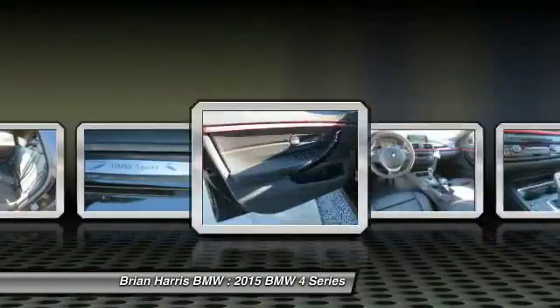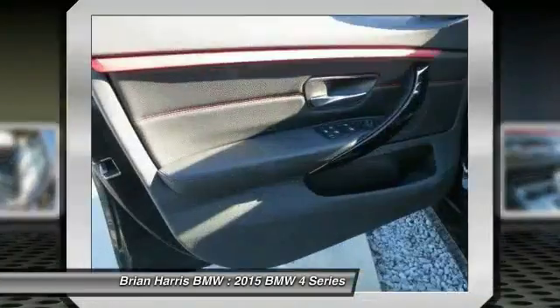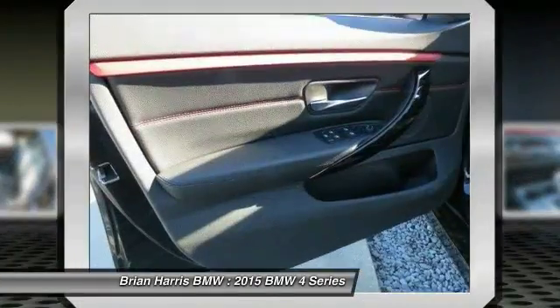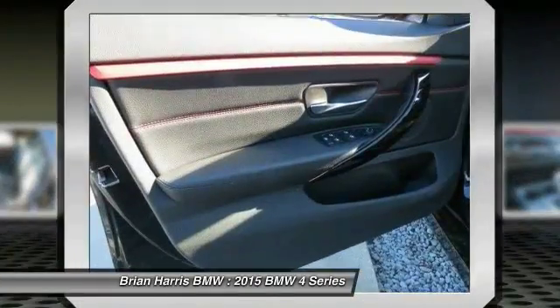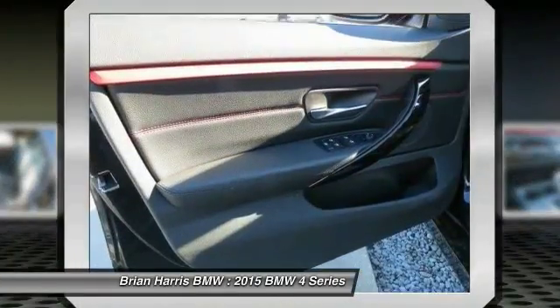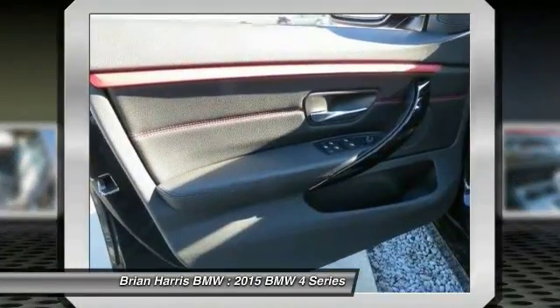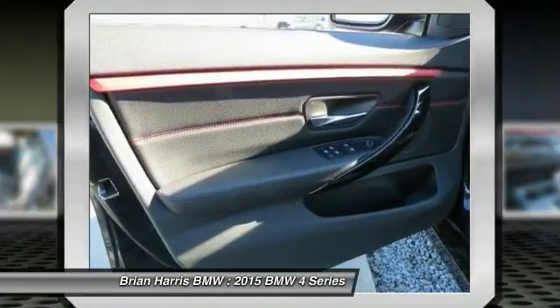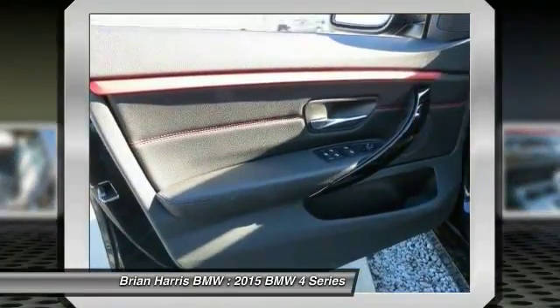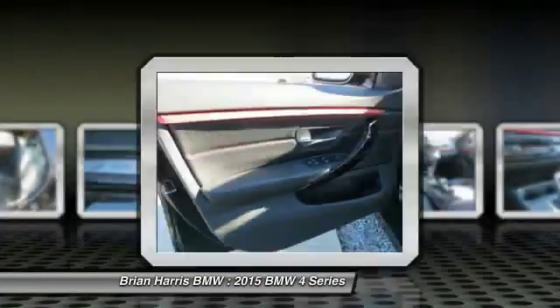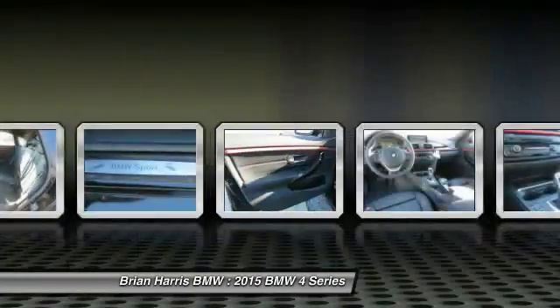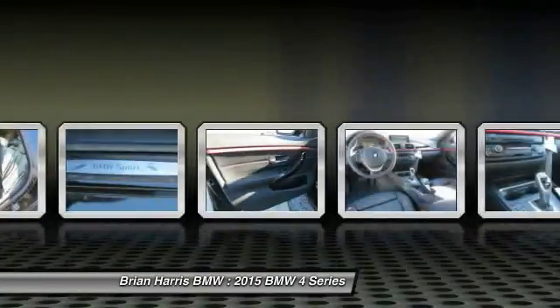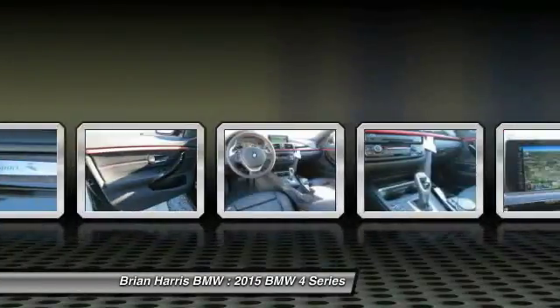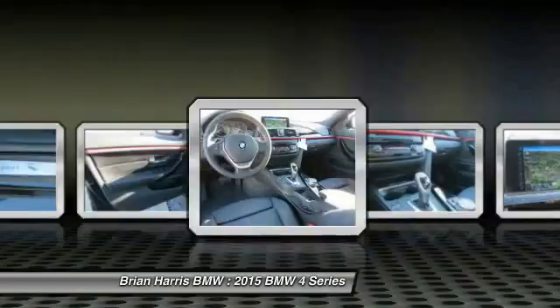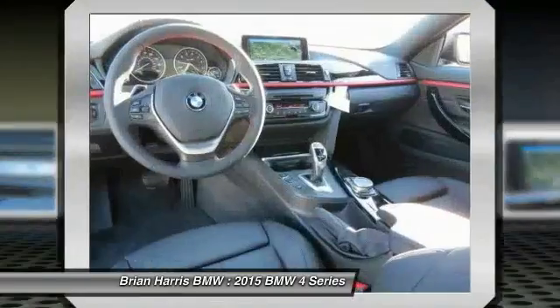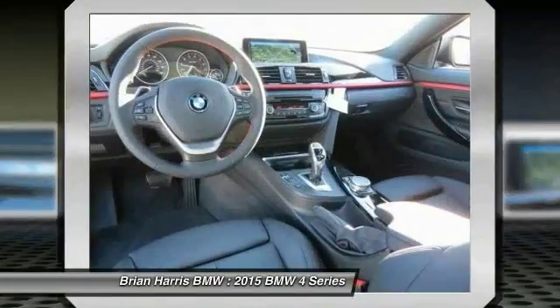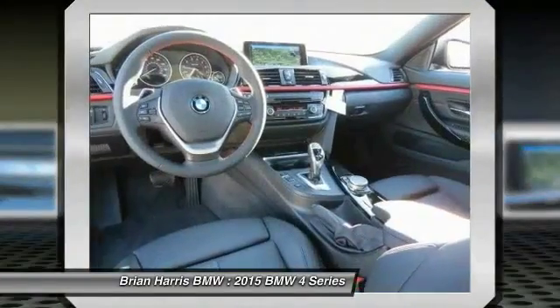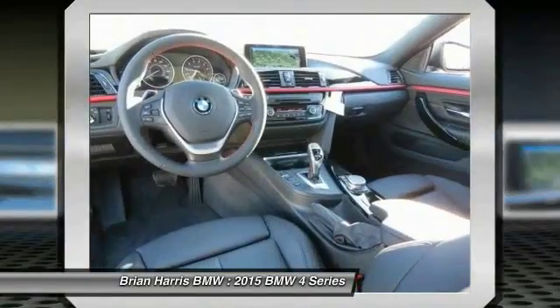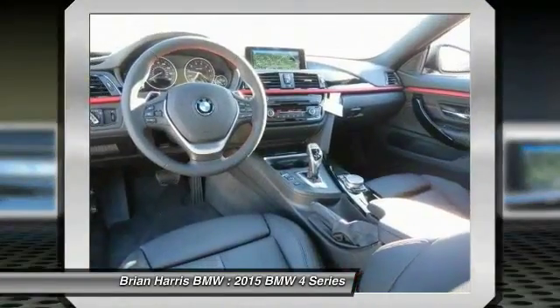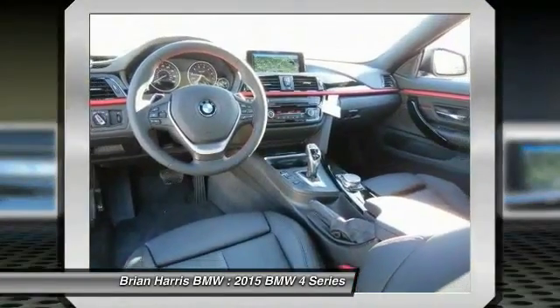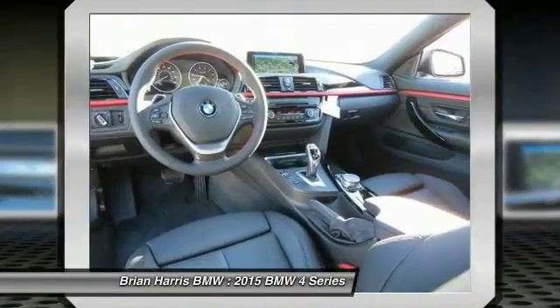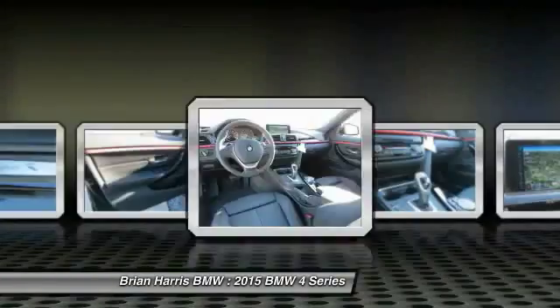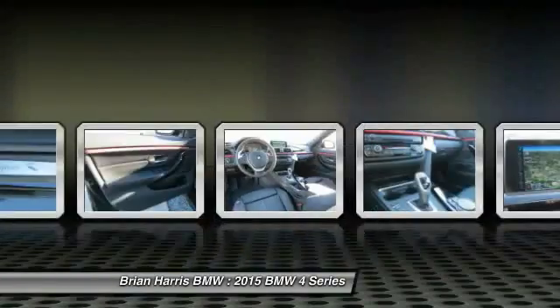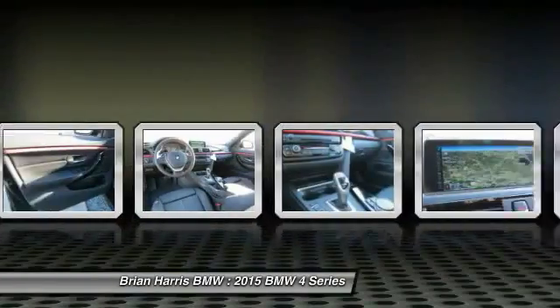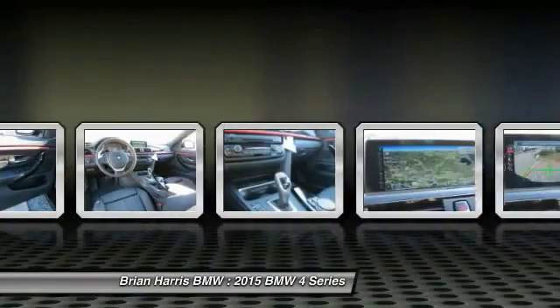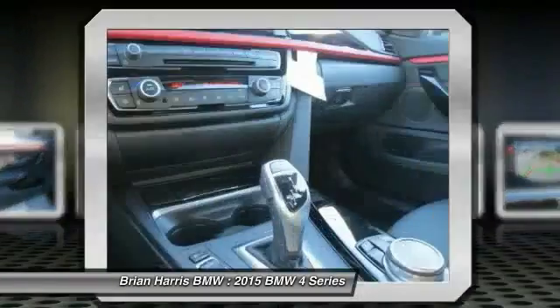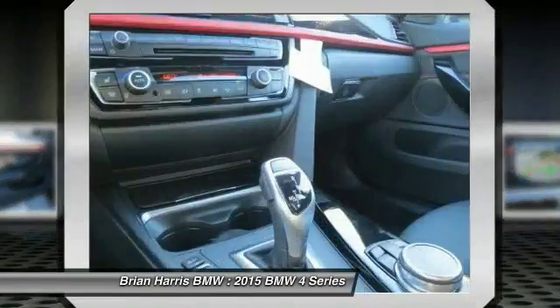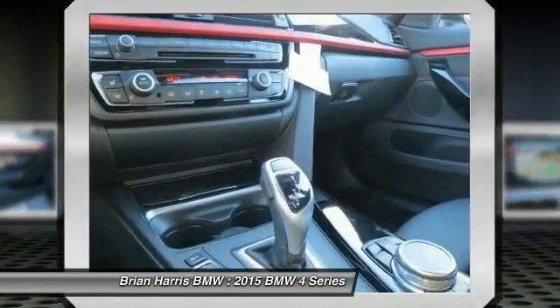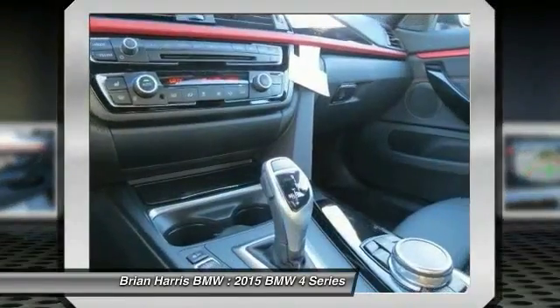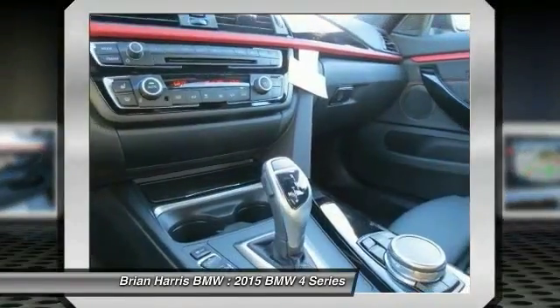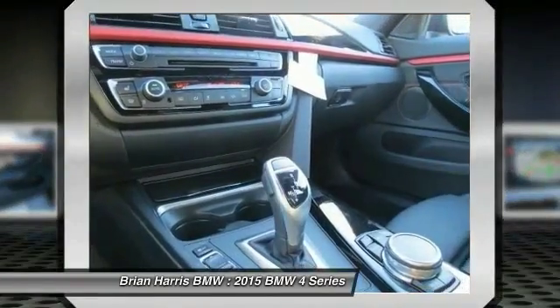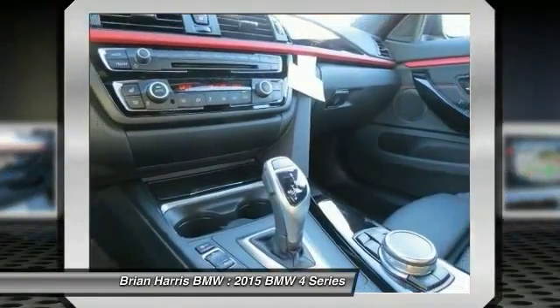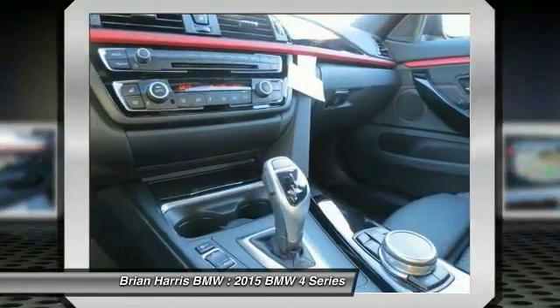Driver airbag, power steering, adjustable steering wheel, auto dimming rear view mirror, EPO.